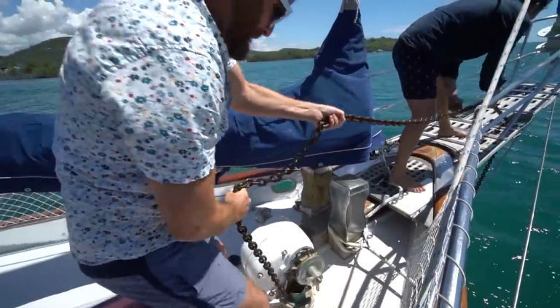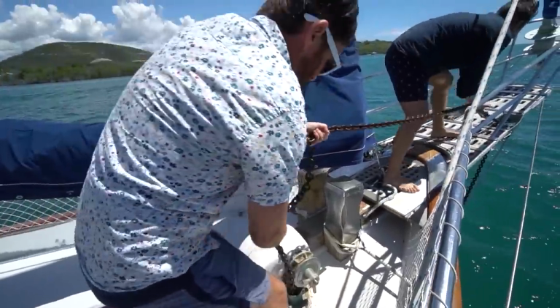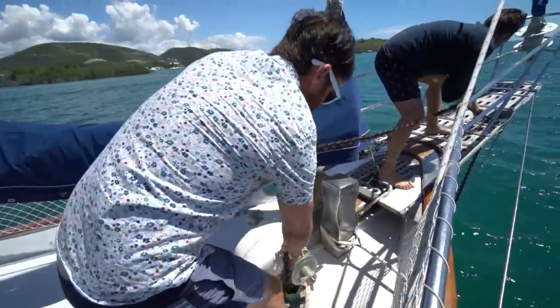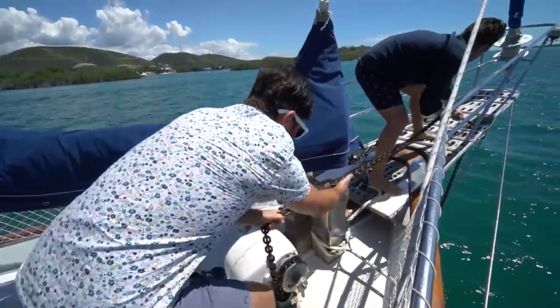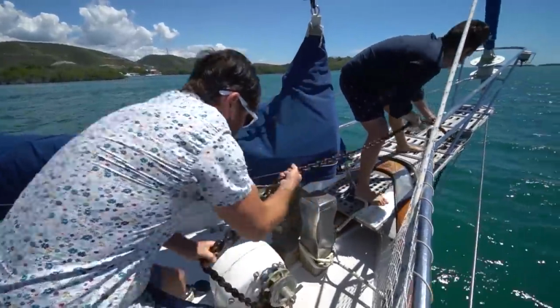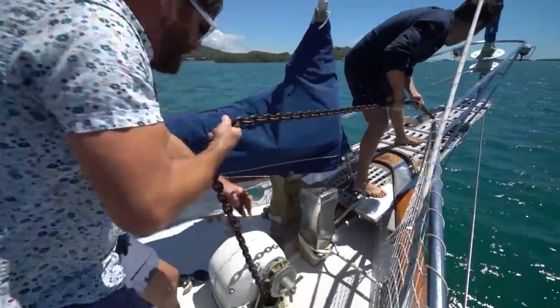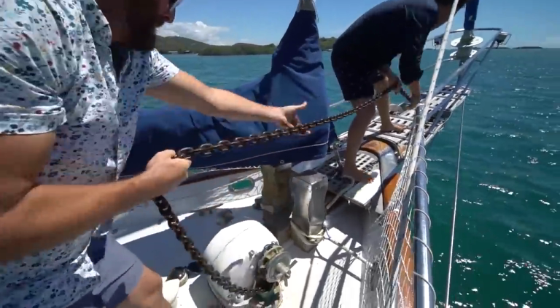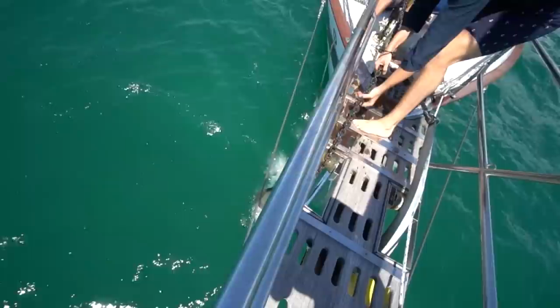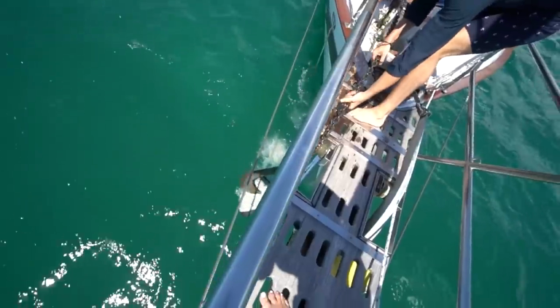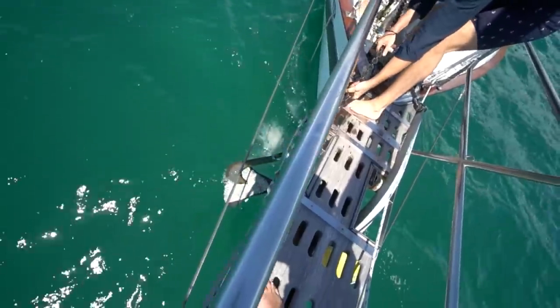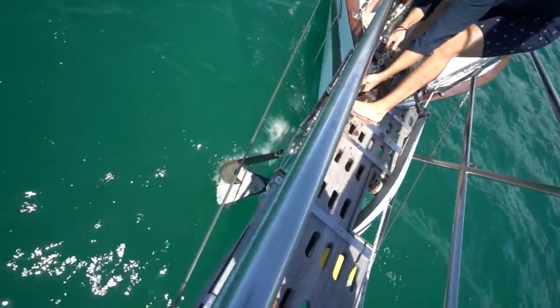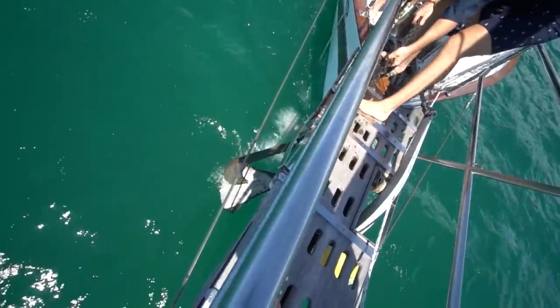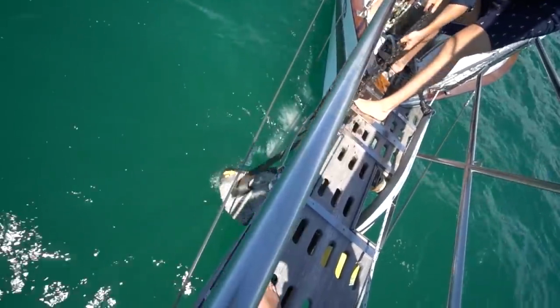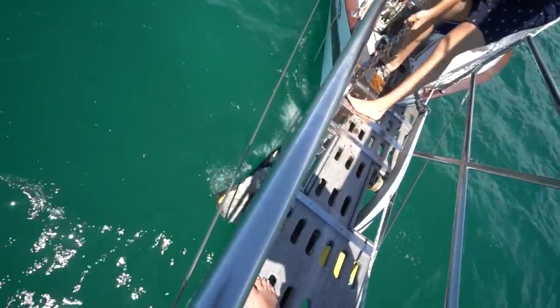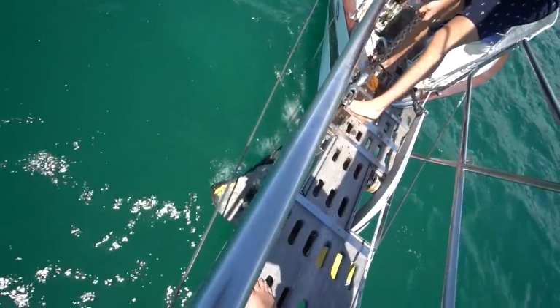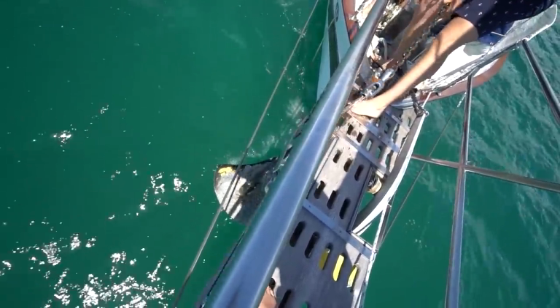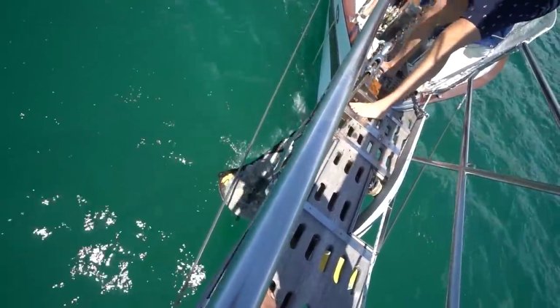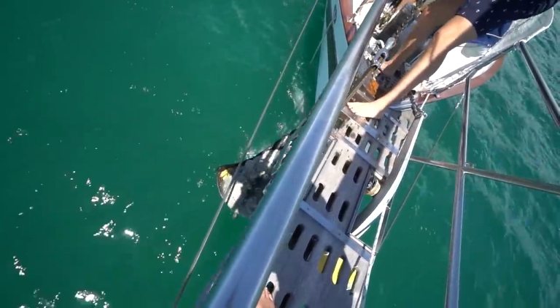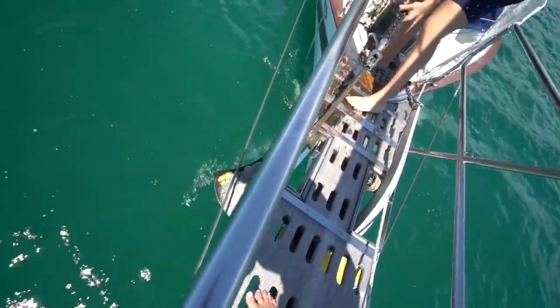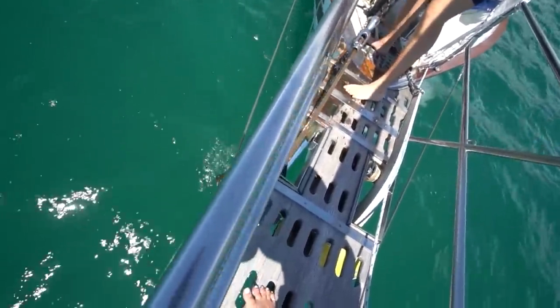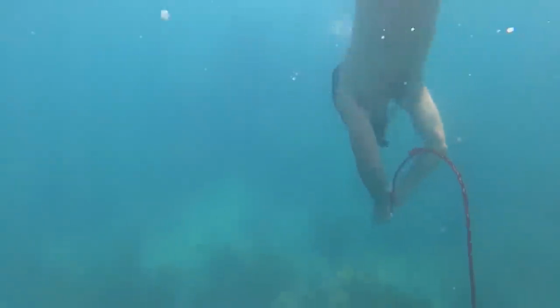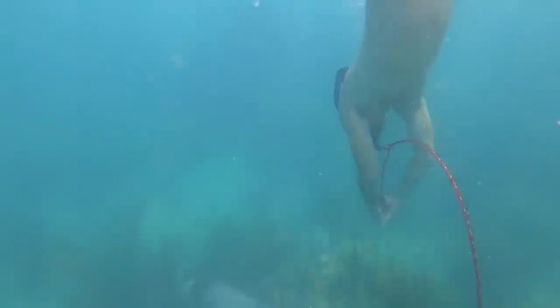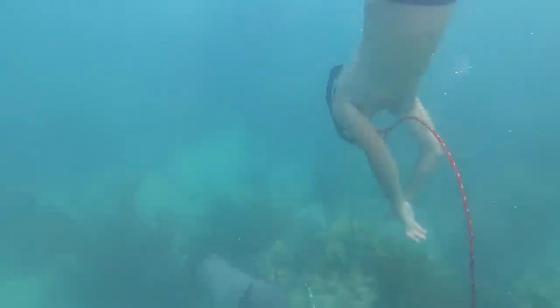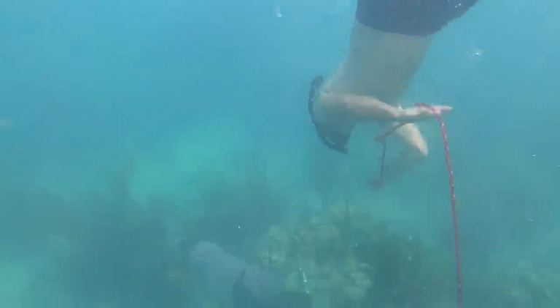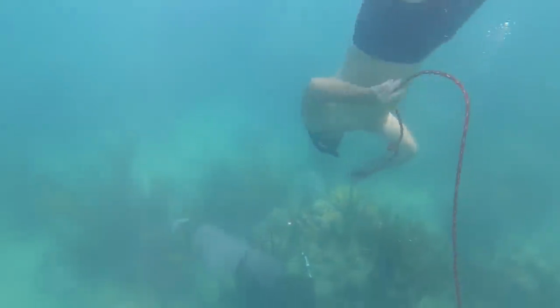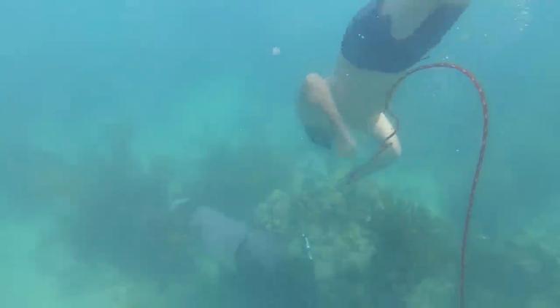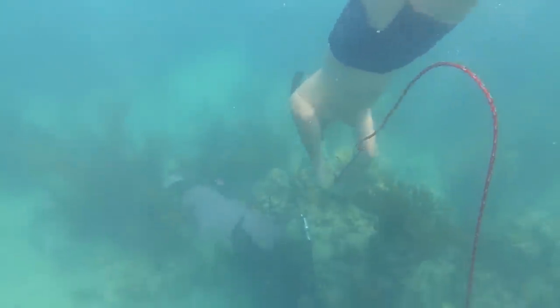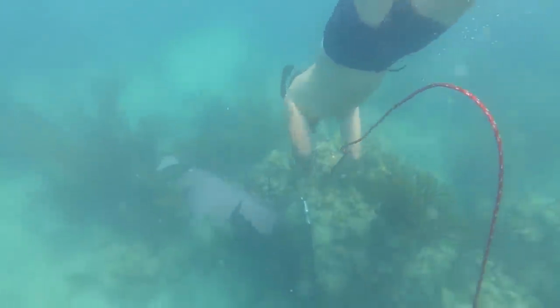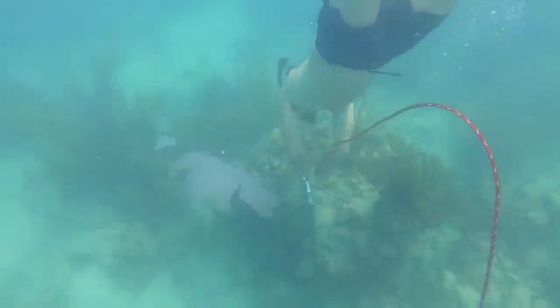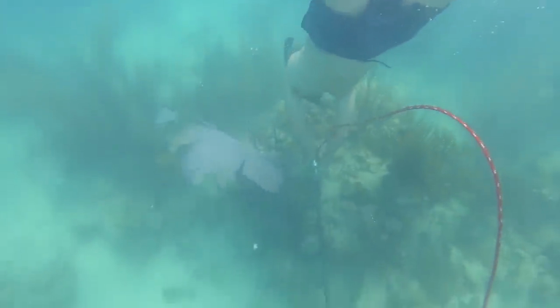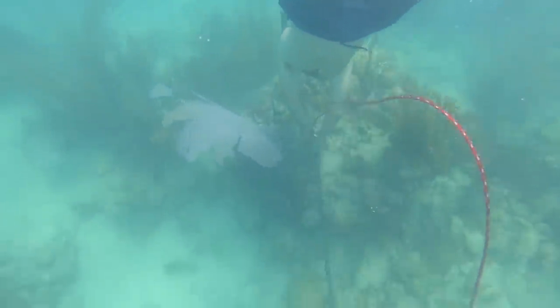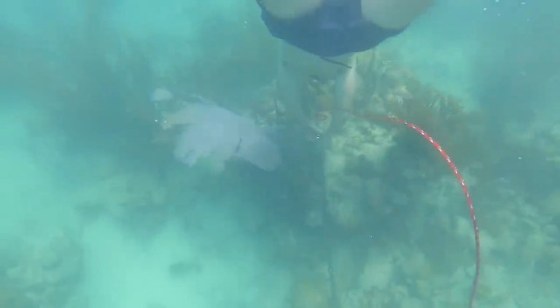In the previous video, our windlass failed, so we had to pull up the anchor by hand. And then we actually lodged the anchor in some rocks and had to go save it.